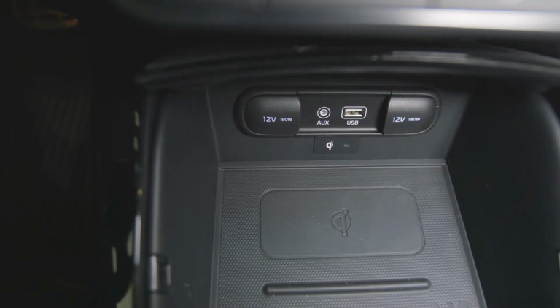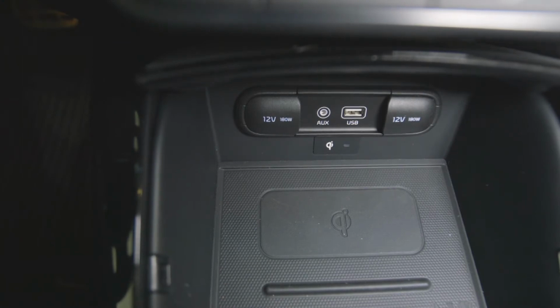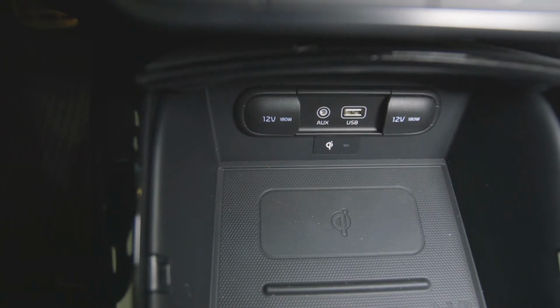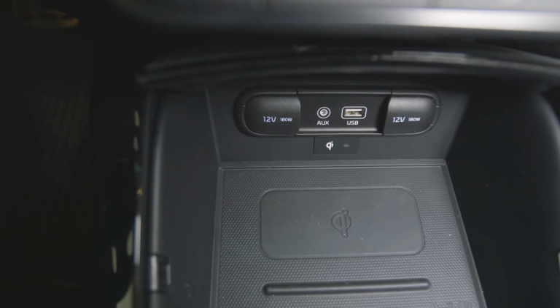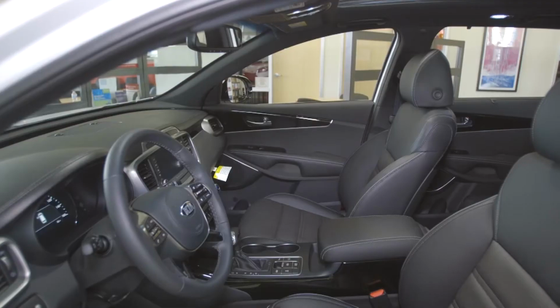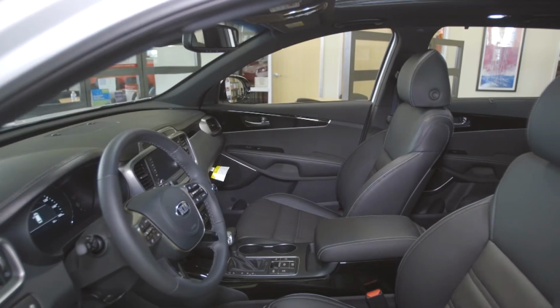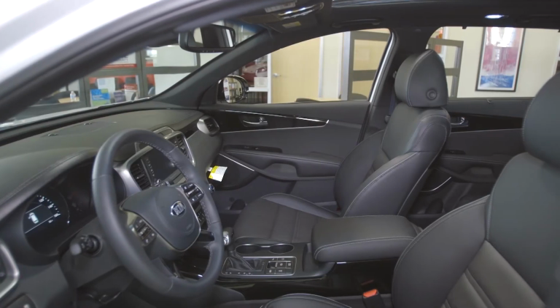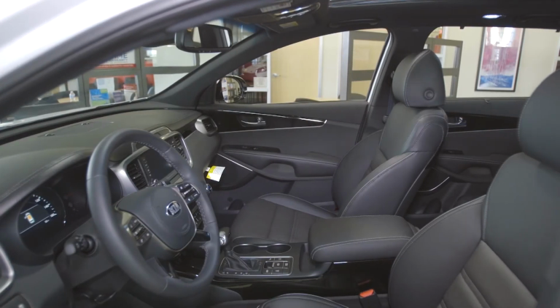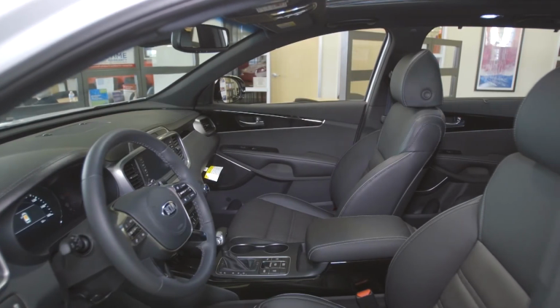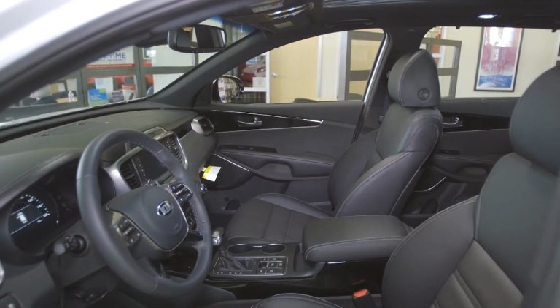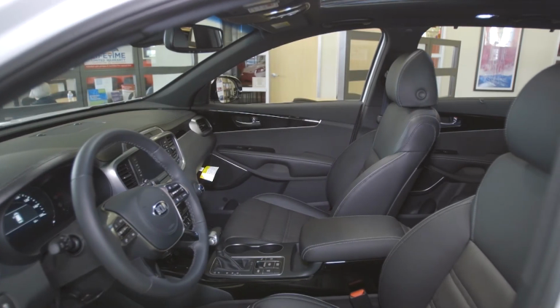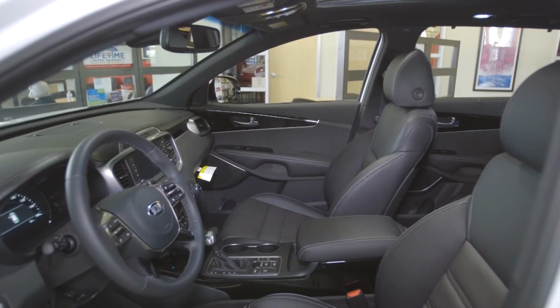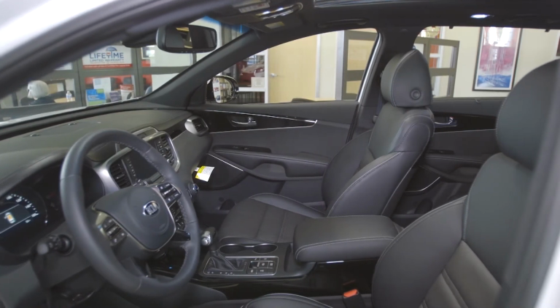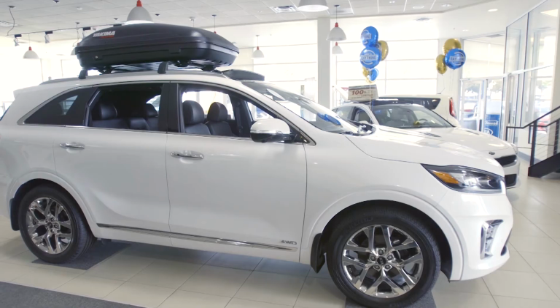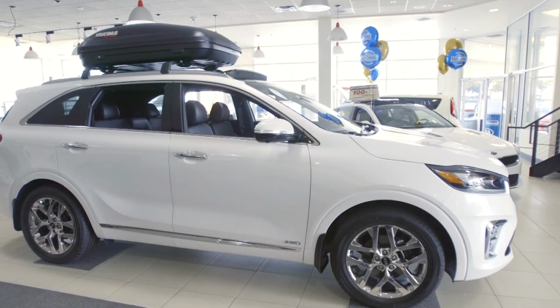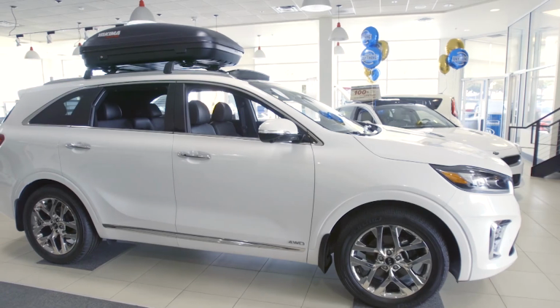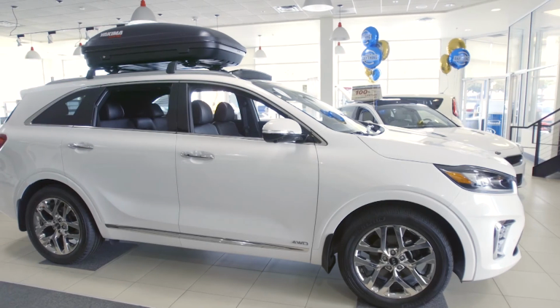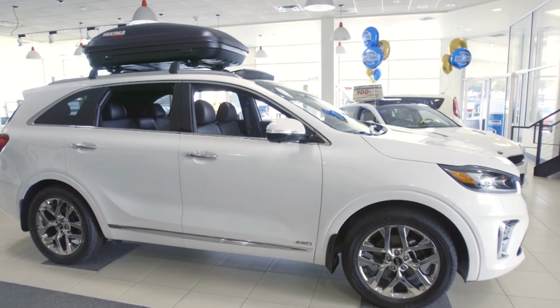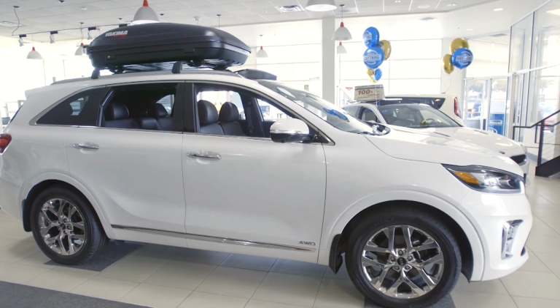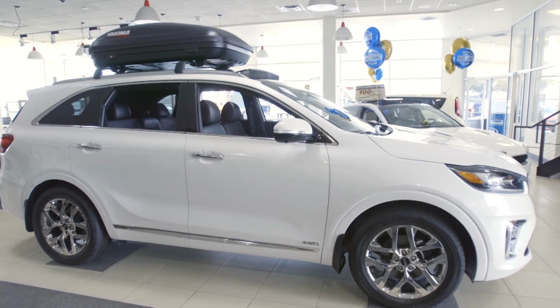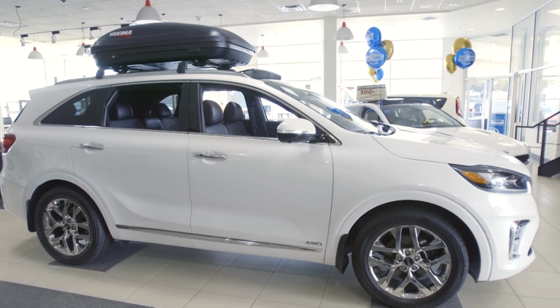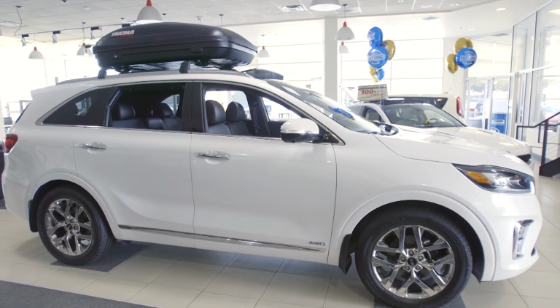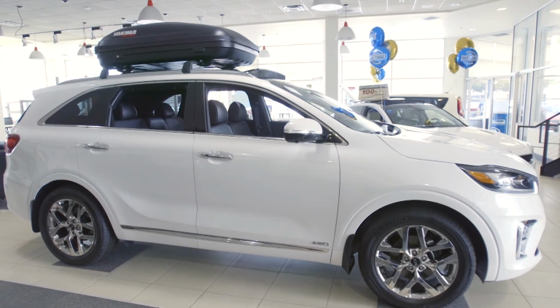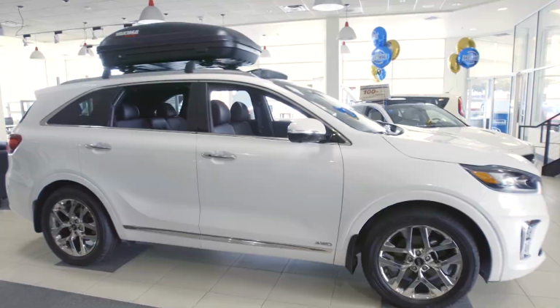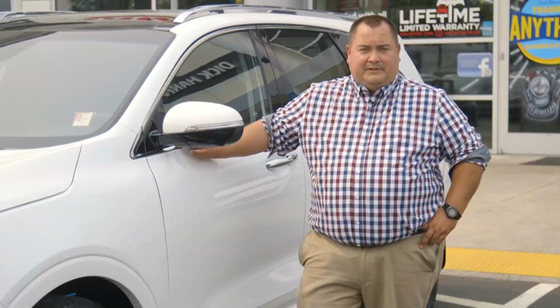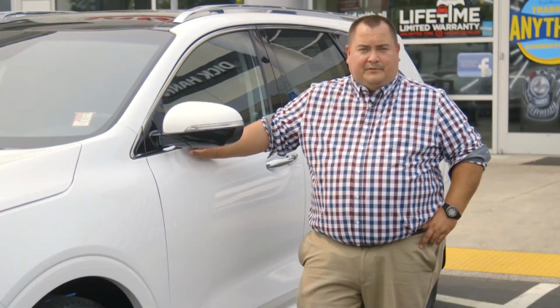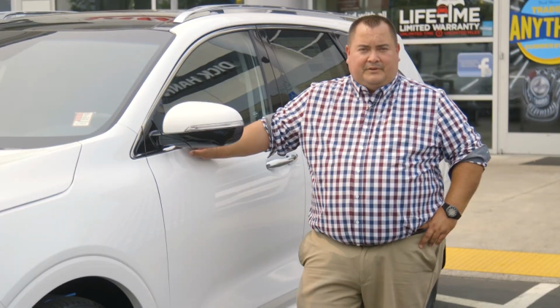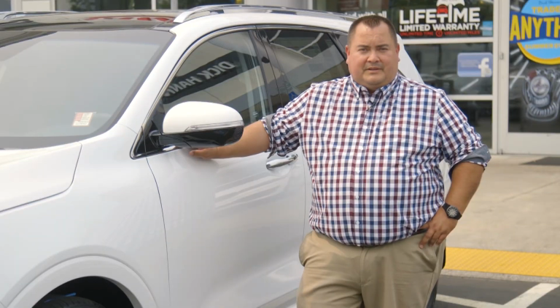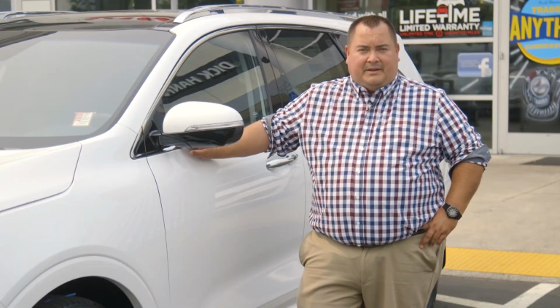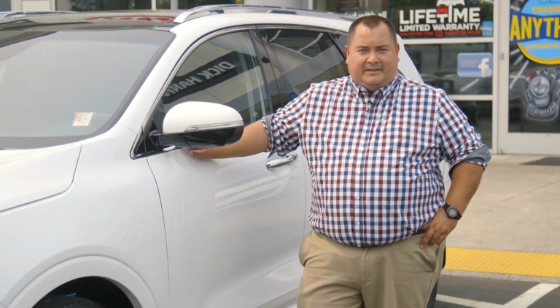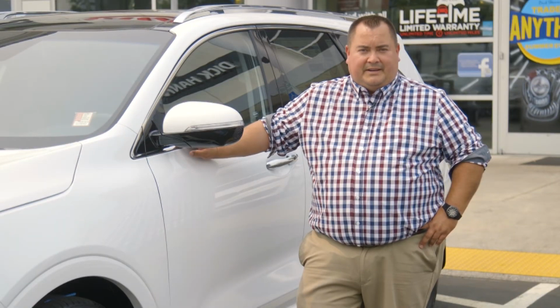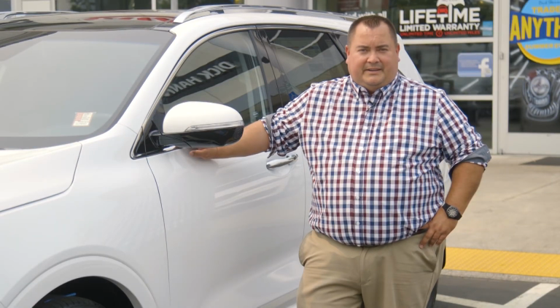And that concludes our overview of the 2019 Kia Sorento. If you have any questions, please feel free to stop by Dick Hanna Kia.